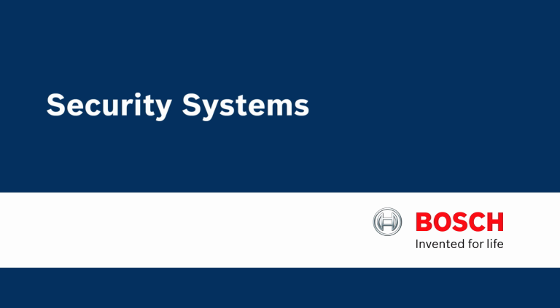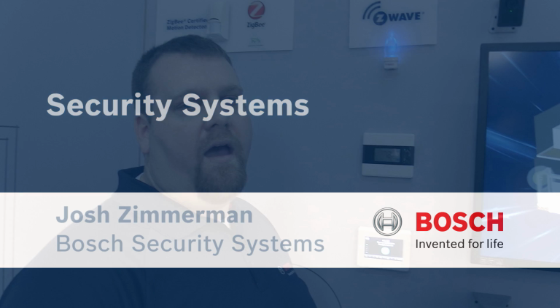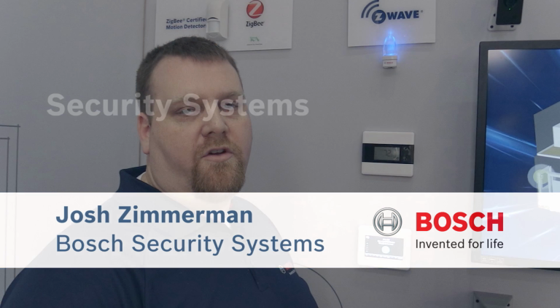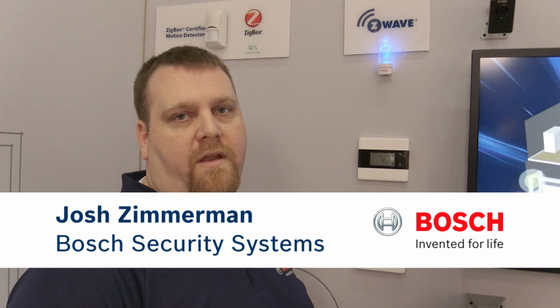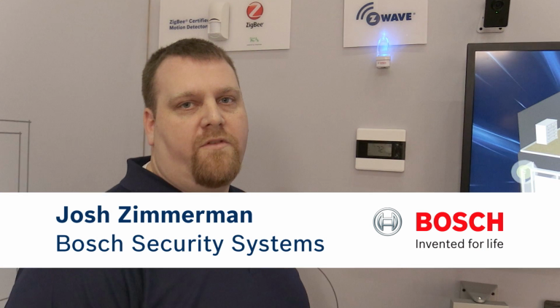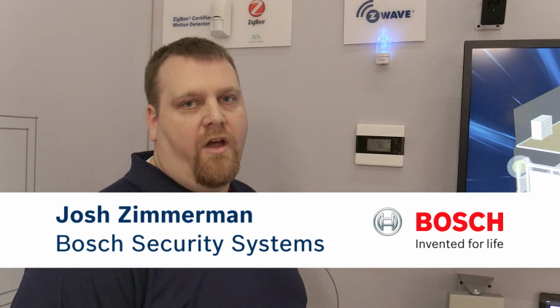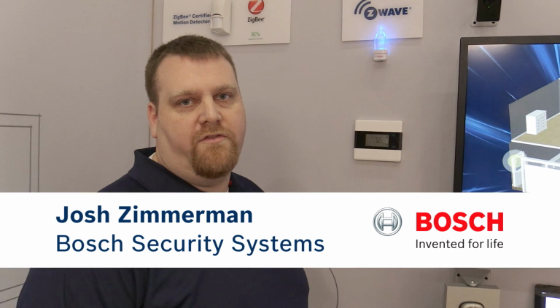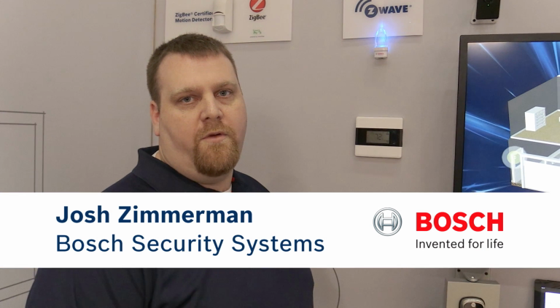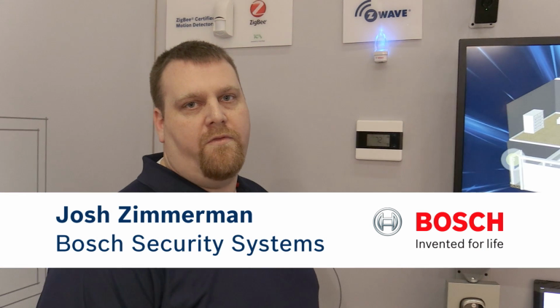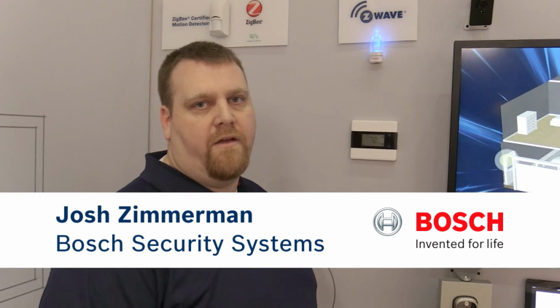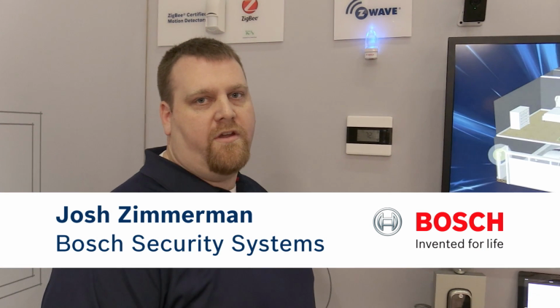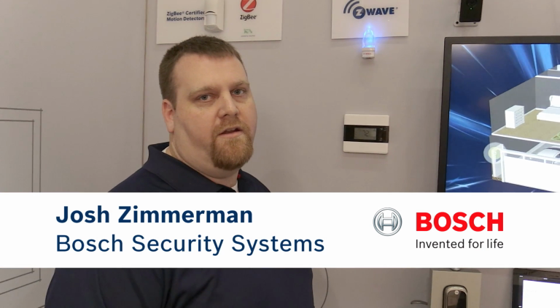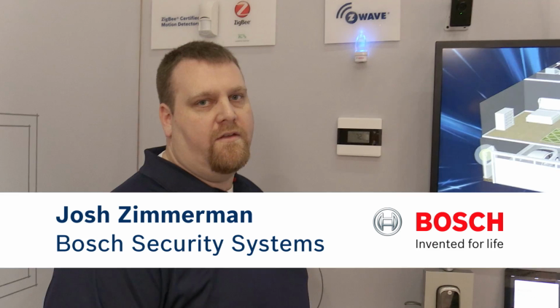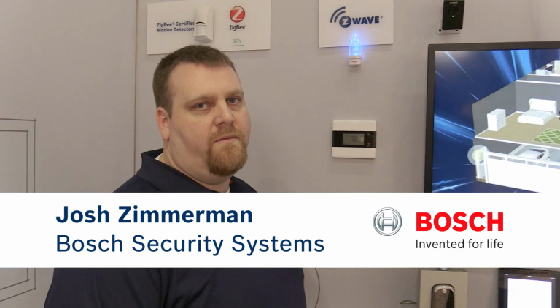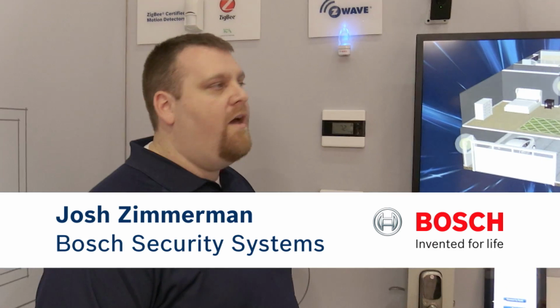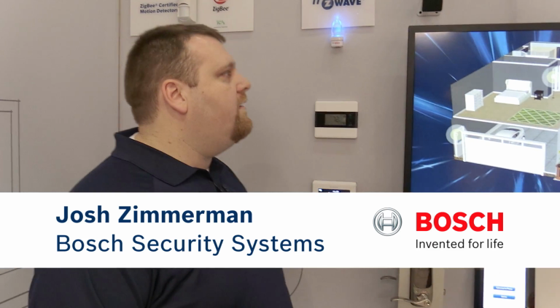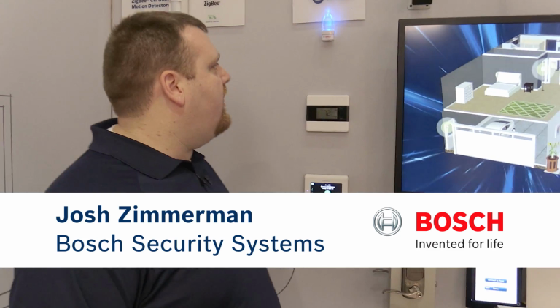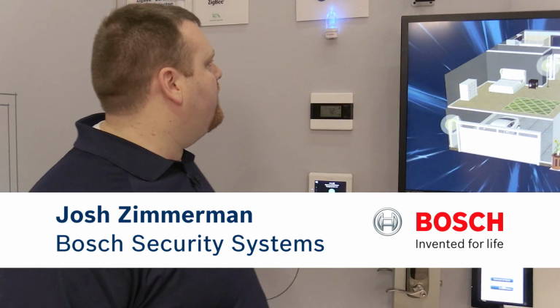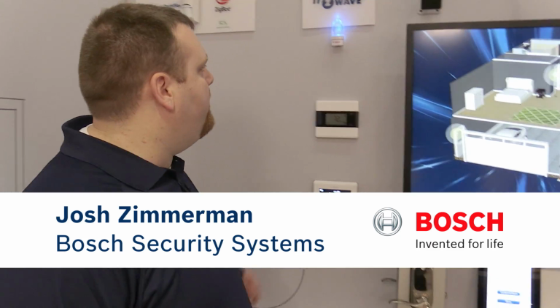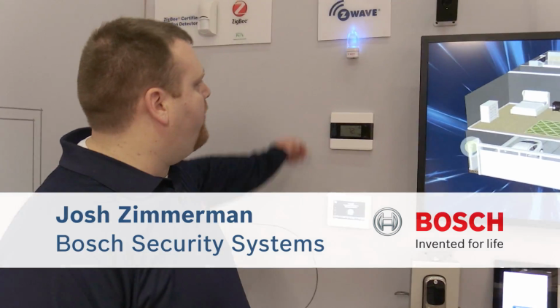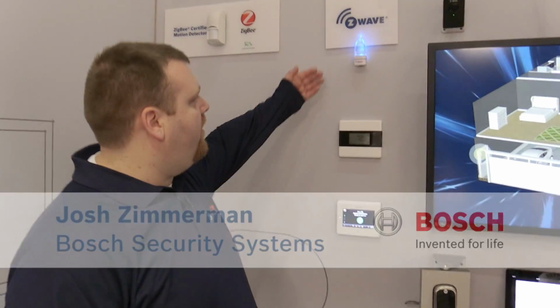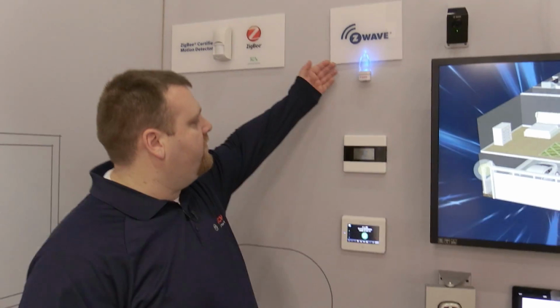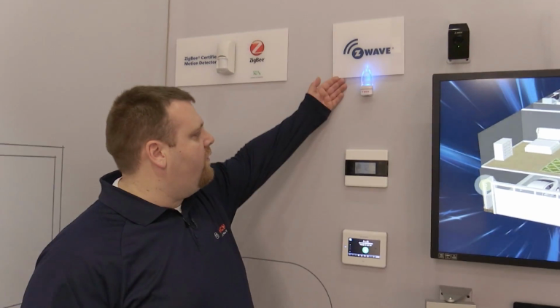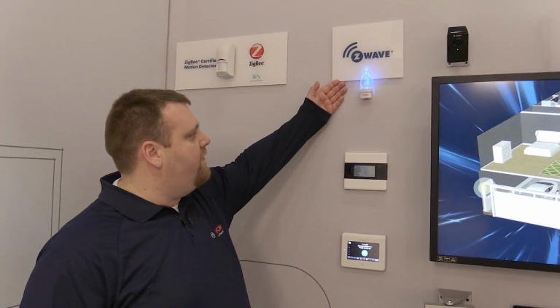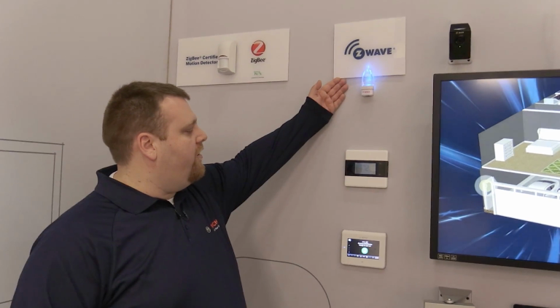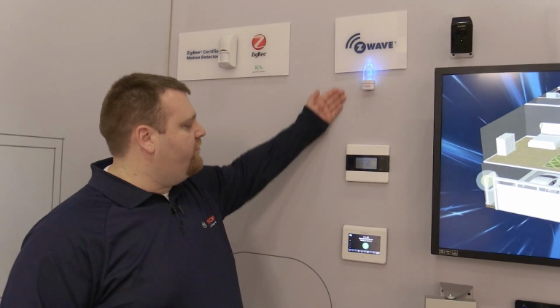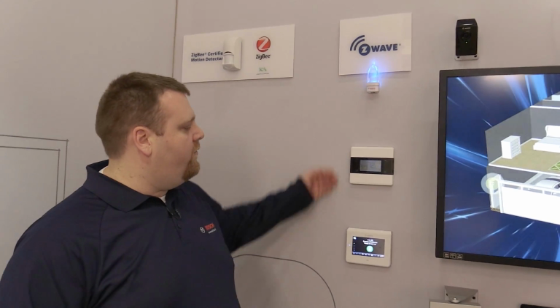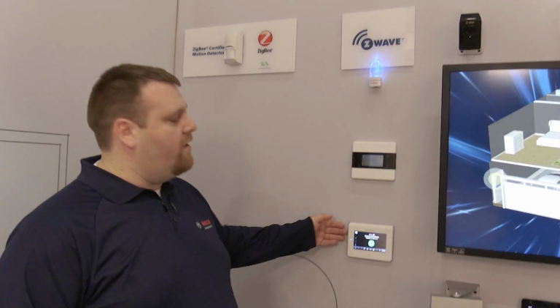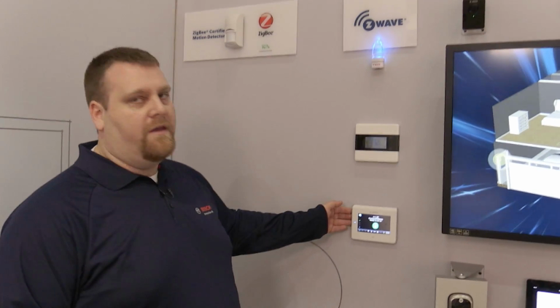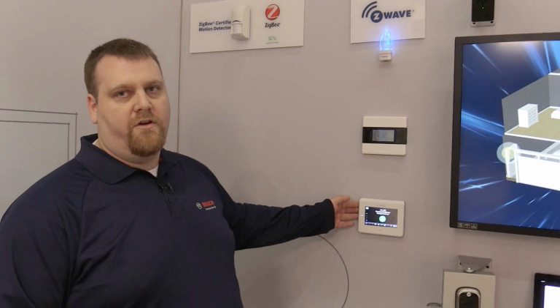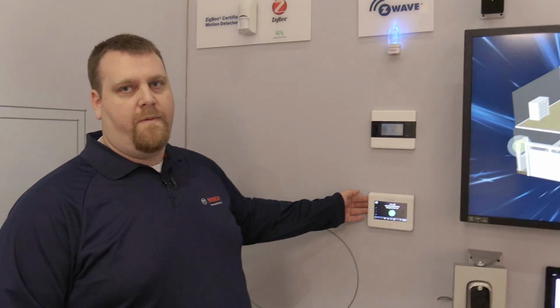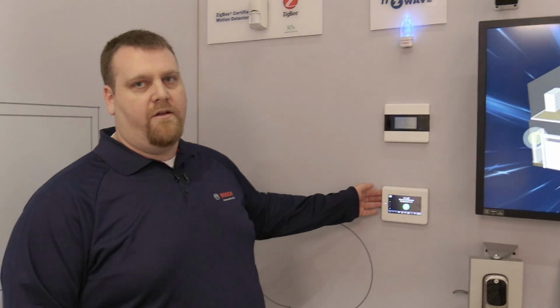How are you doing? My name is Josh Zimmerman from Bosch Security Systems. Today we're demonstrating our Z-Wave integration with our B-Series panel.